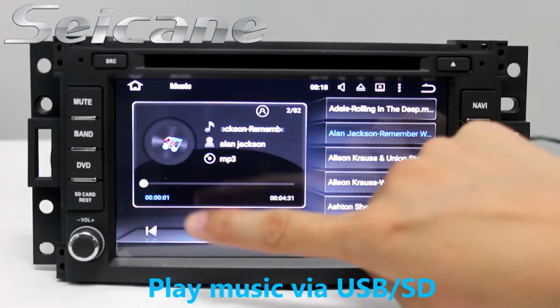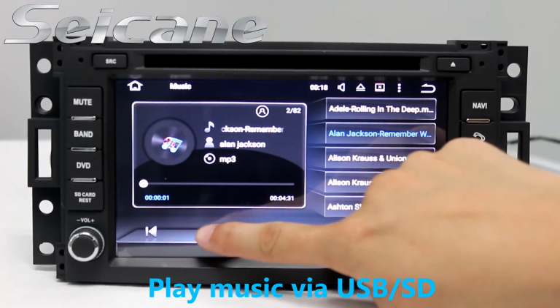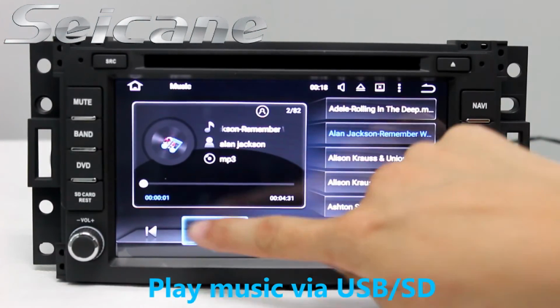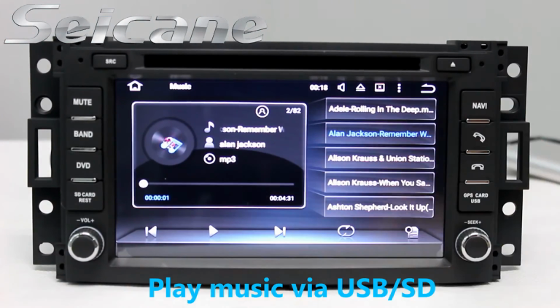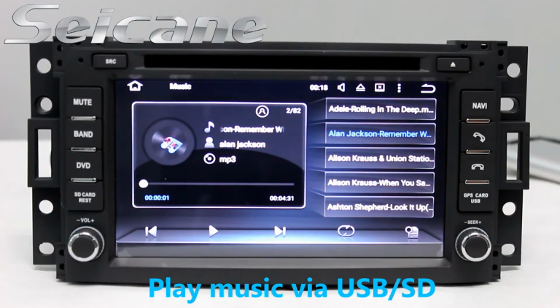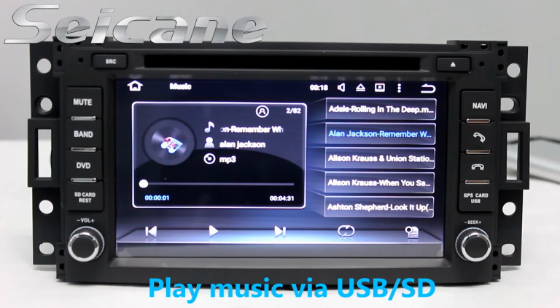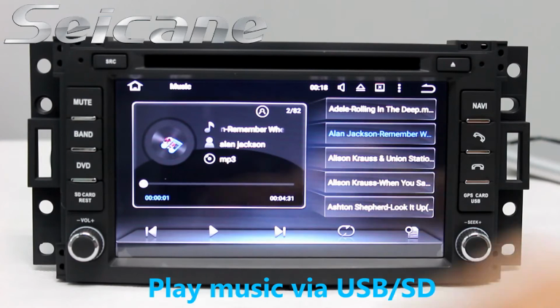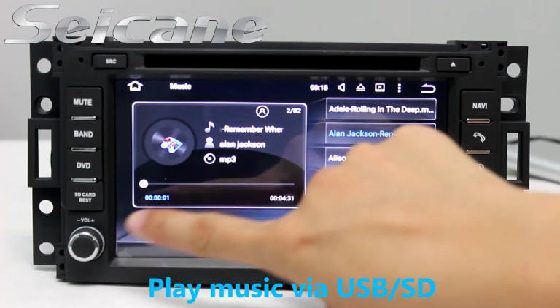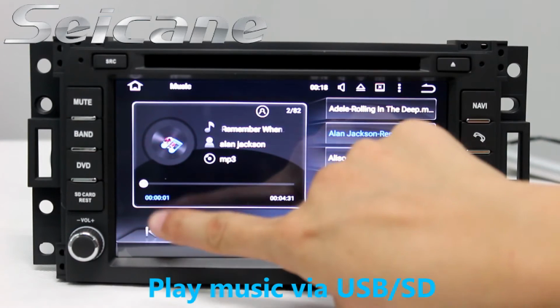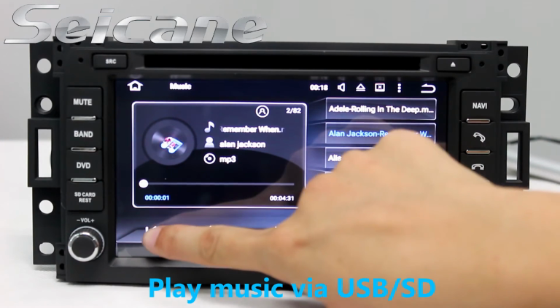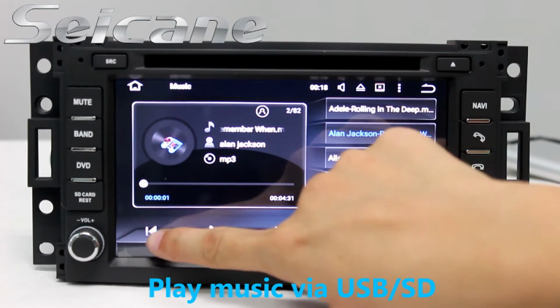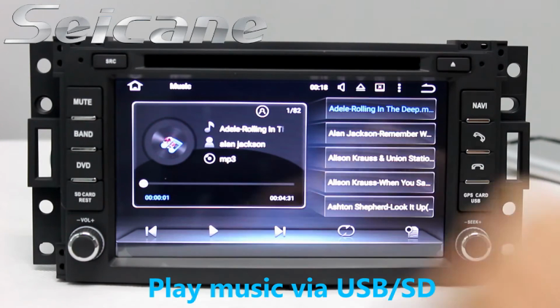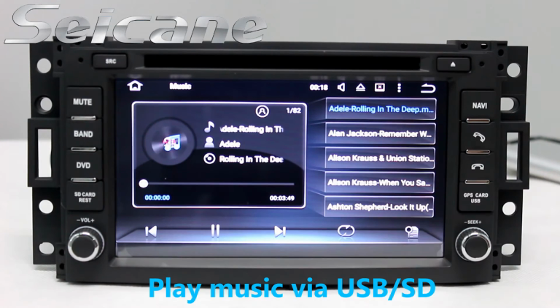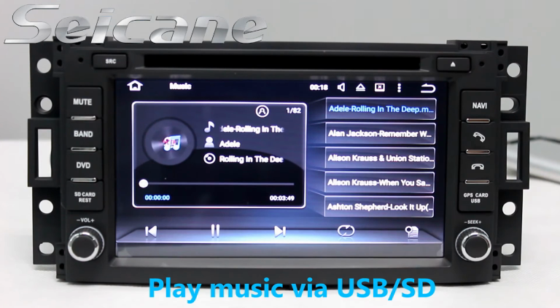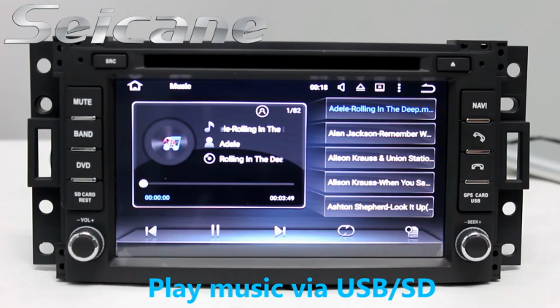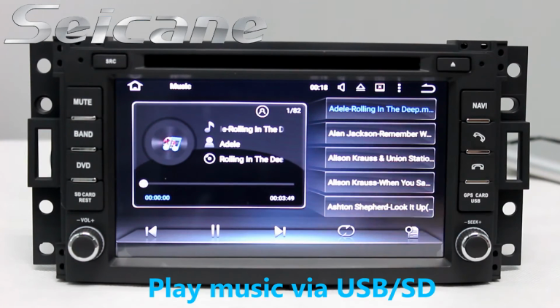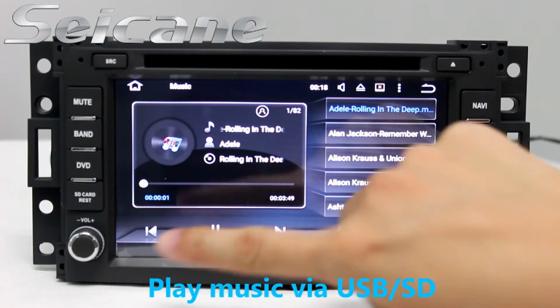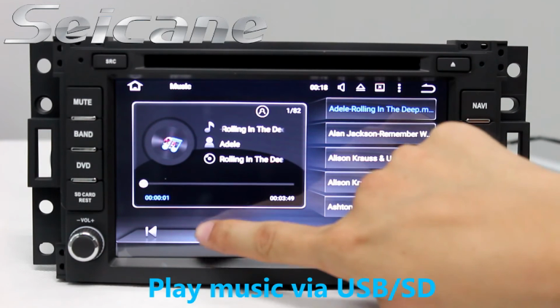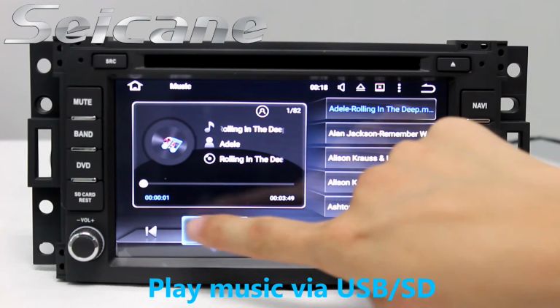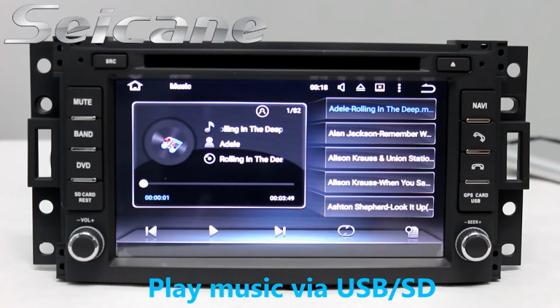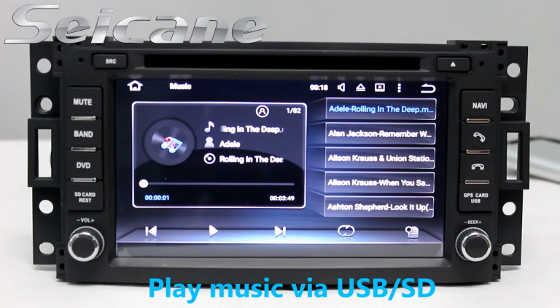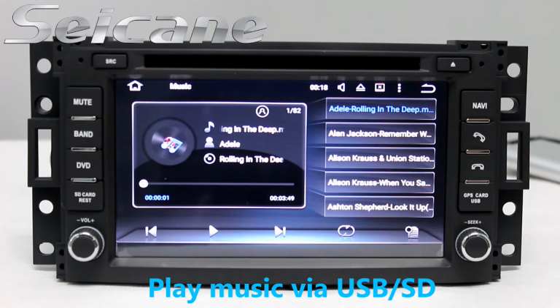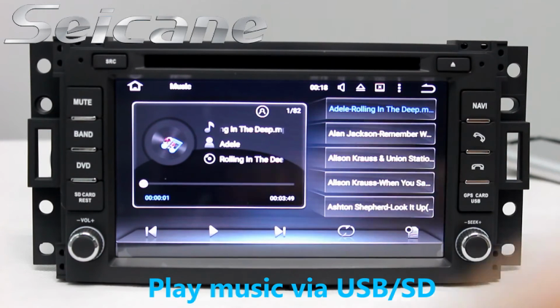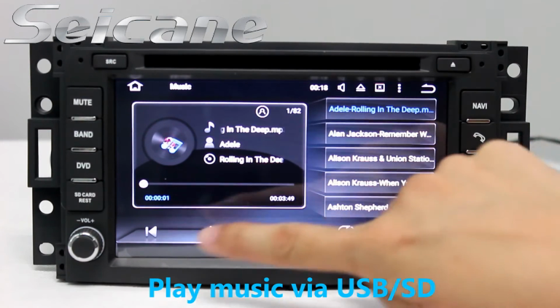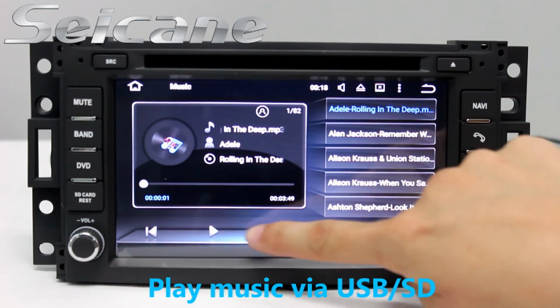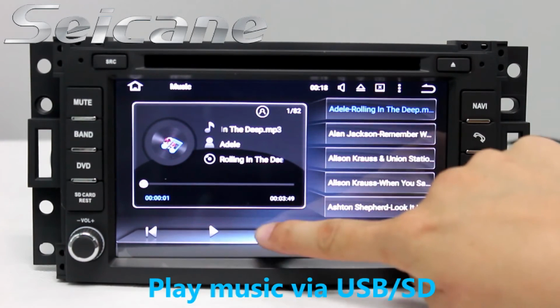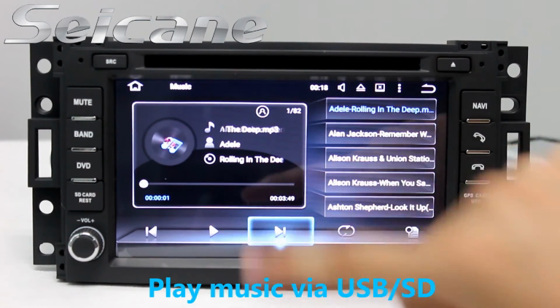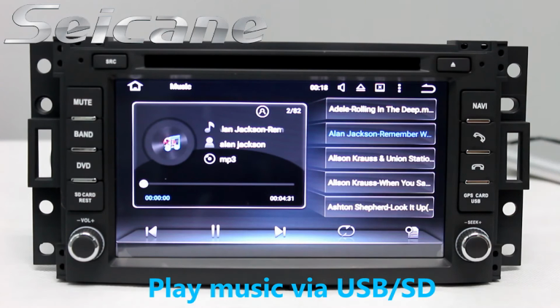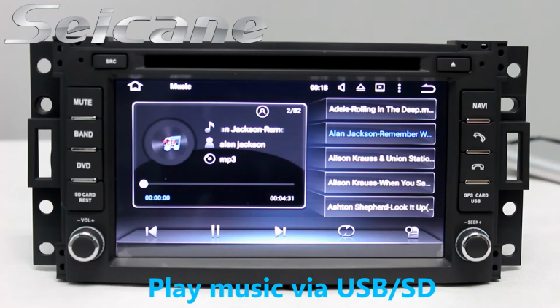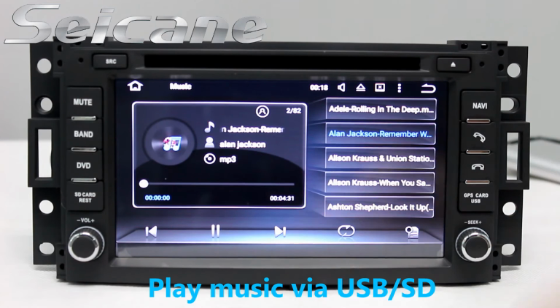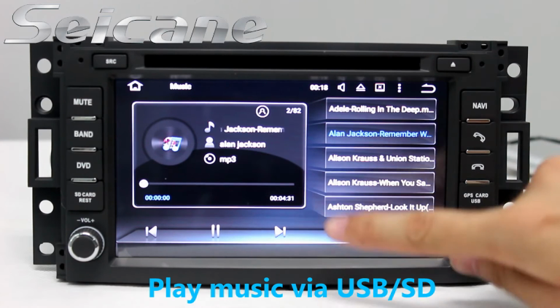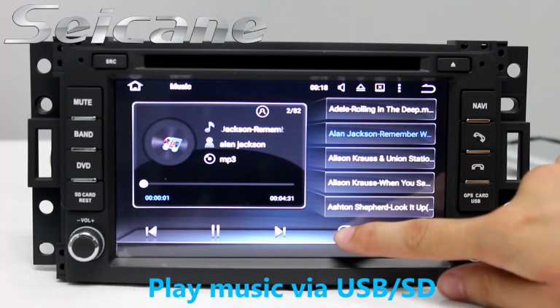Insert an SD card into the unit, then you can play media files from it. You can listen to songs freely.